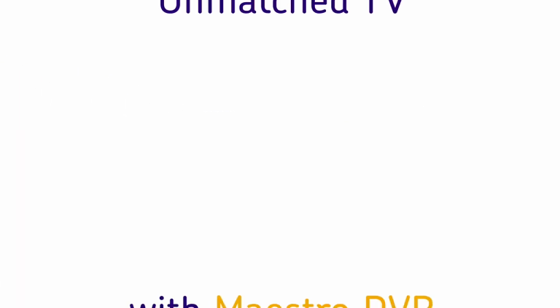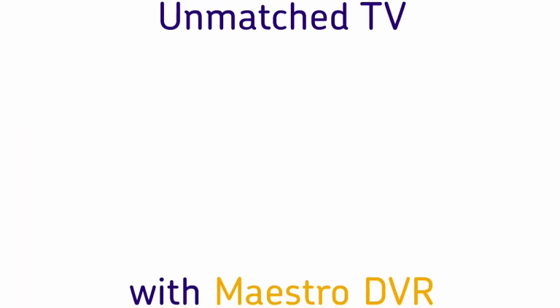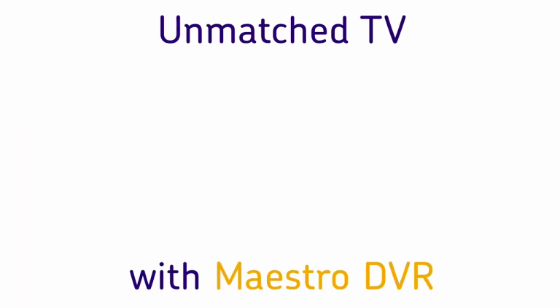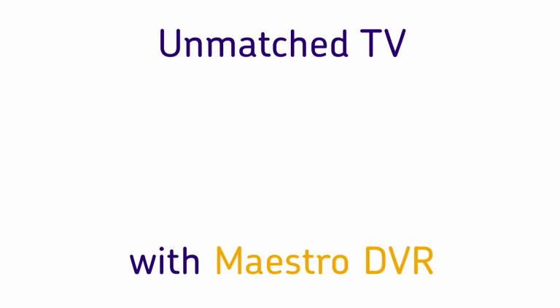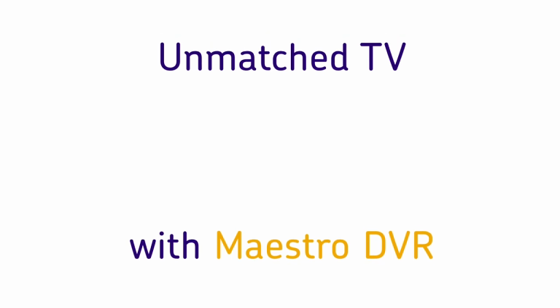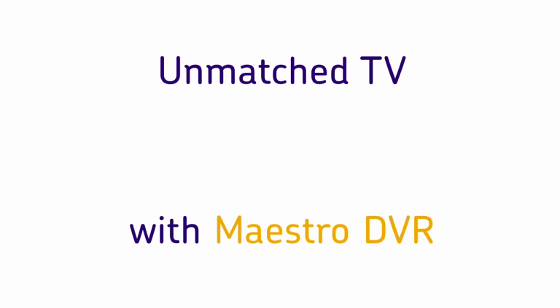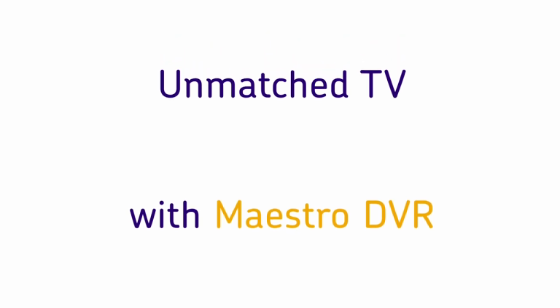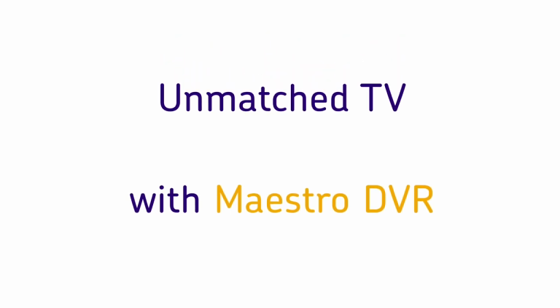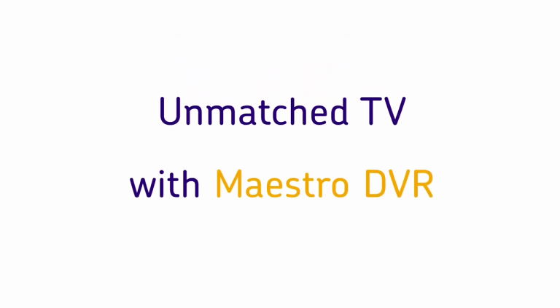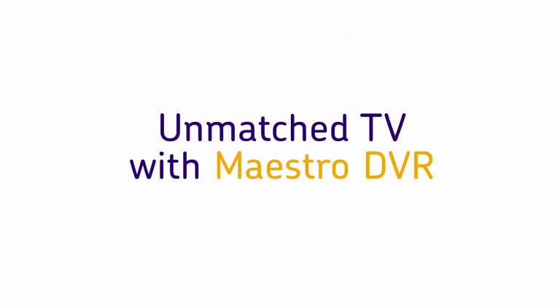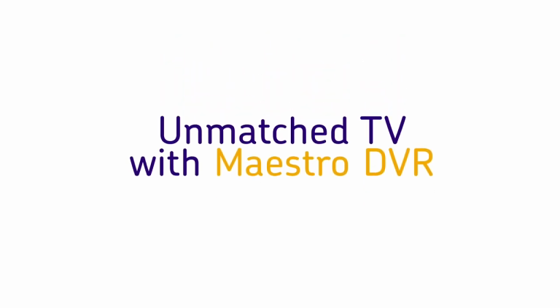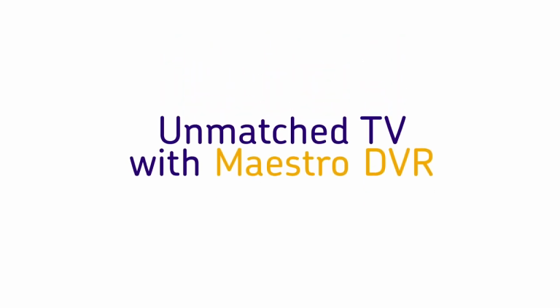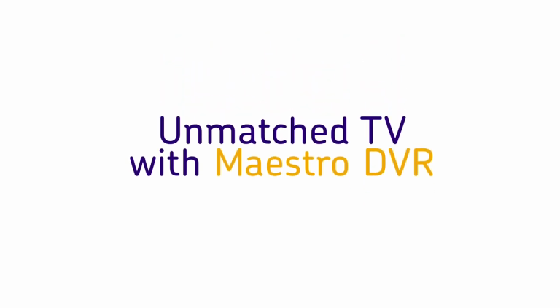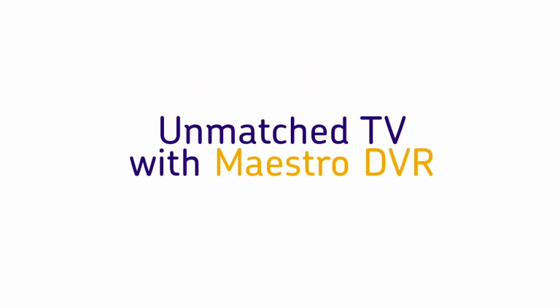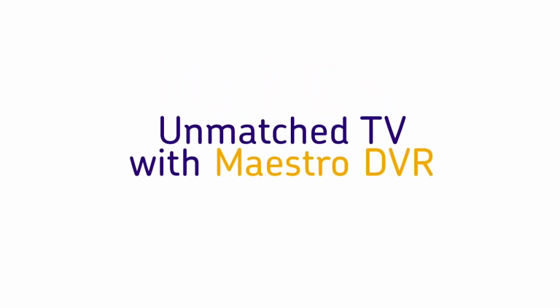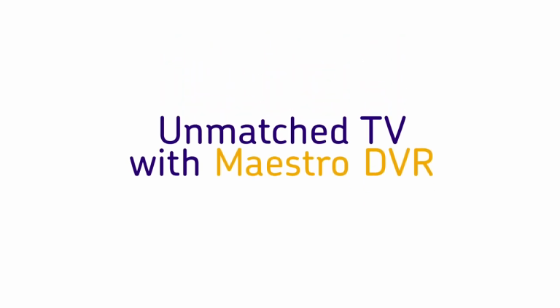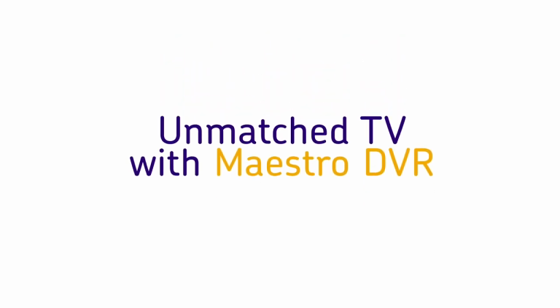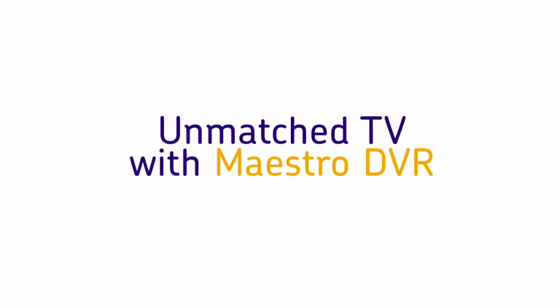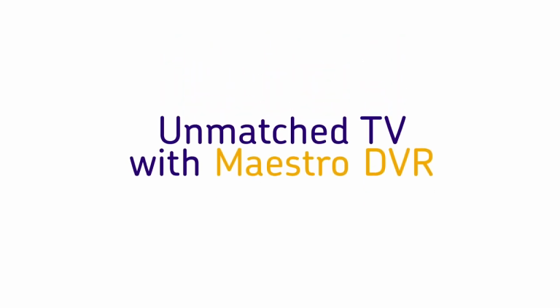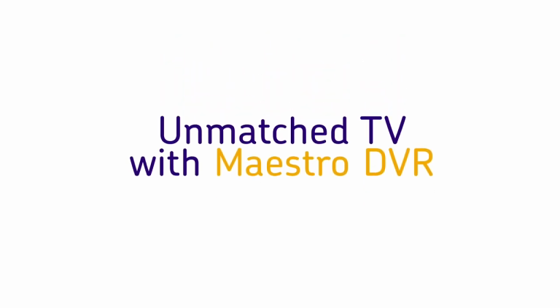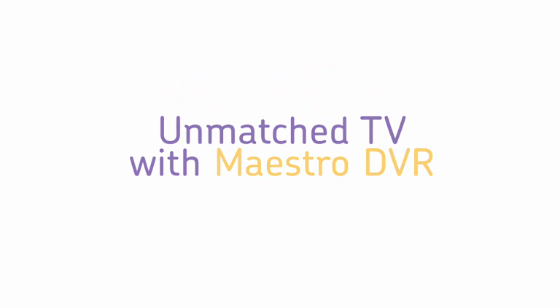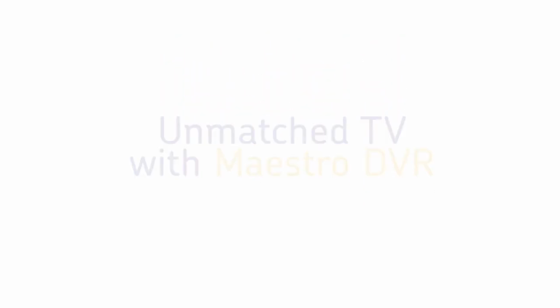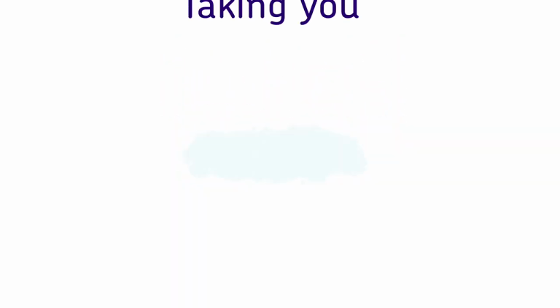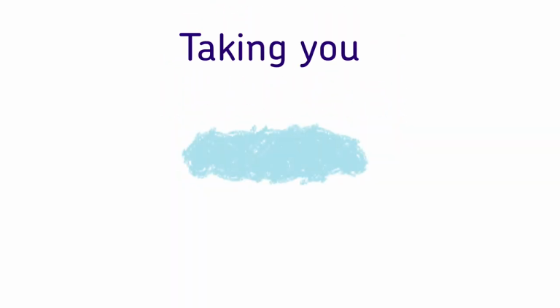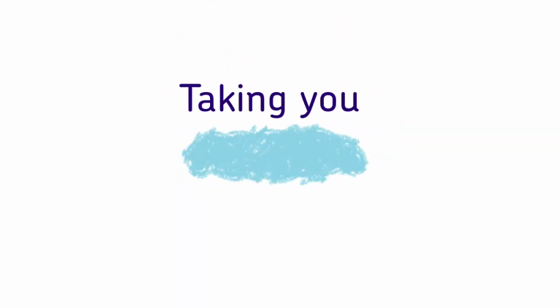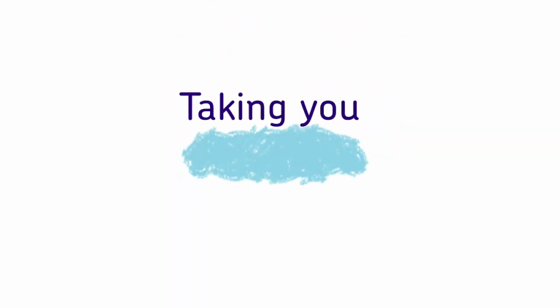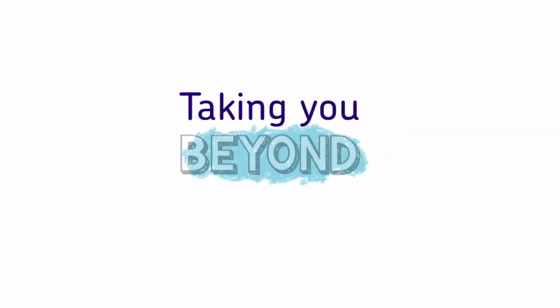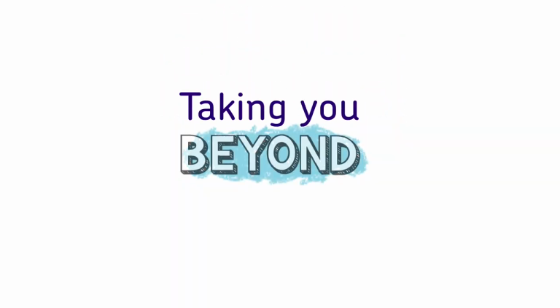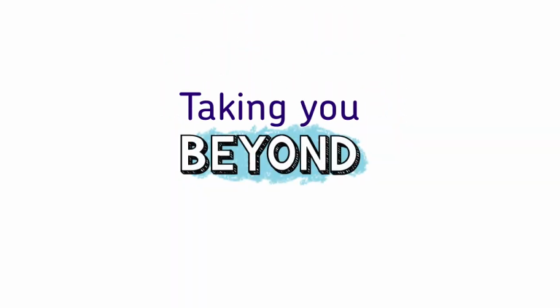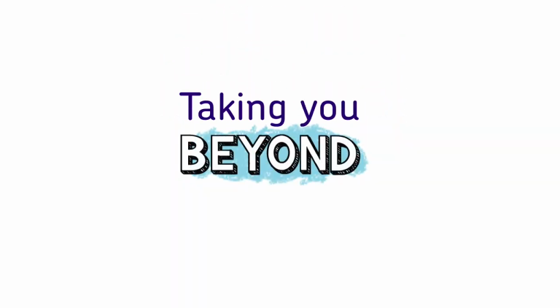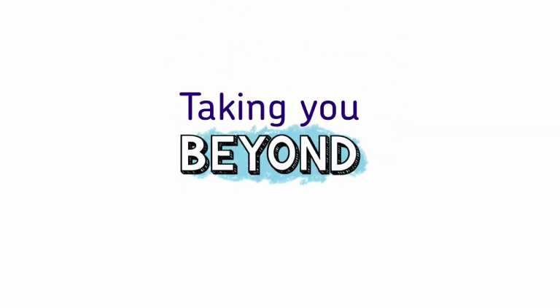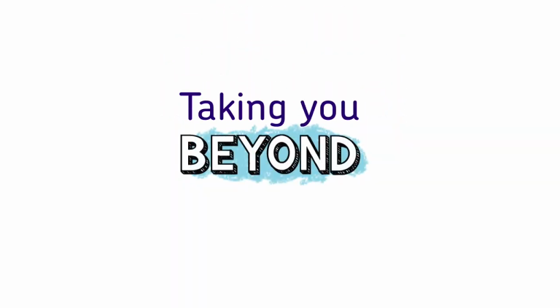Unmatched TV with Maestro DVR. Just another way we are taking you beyond.